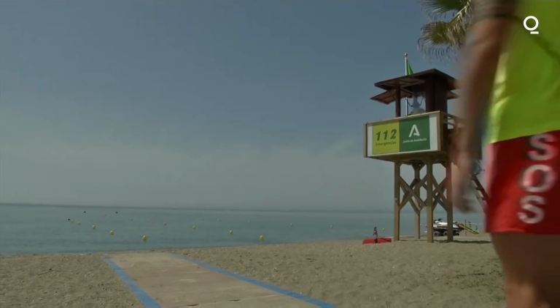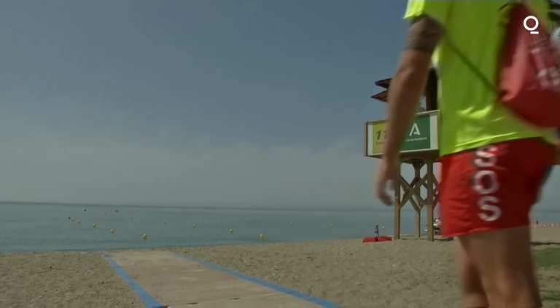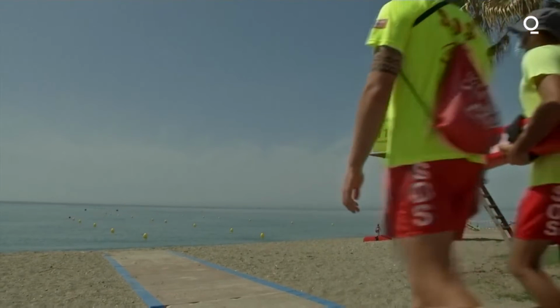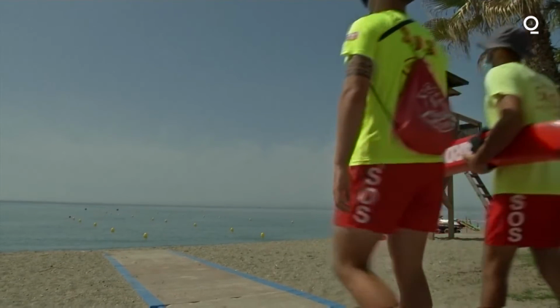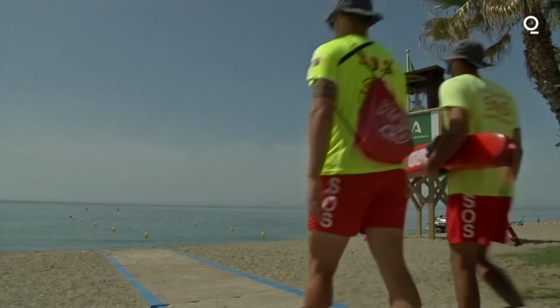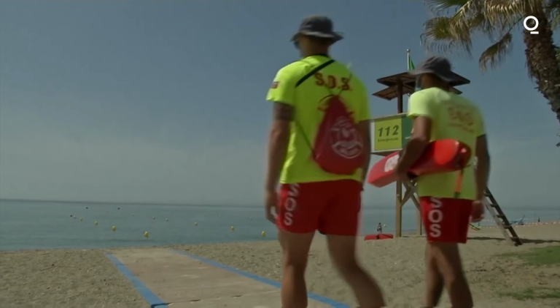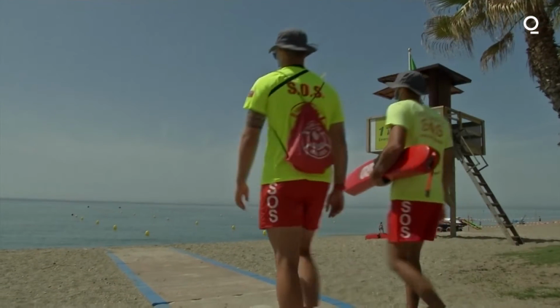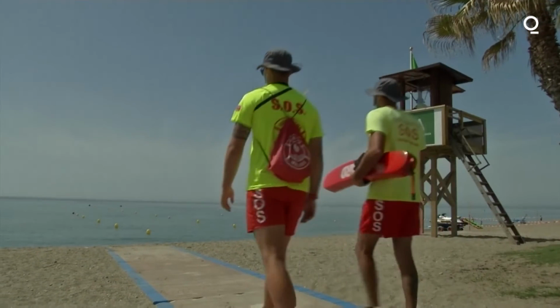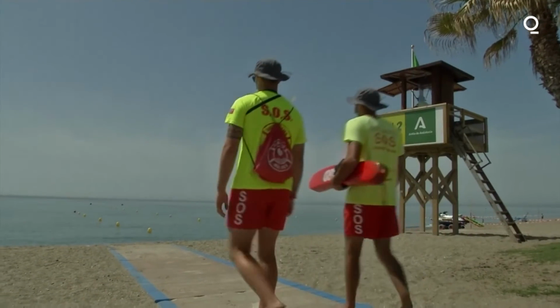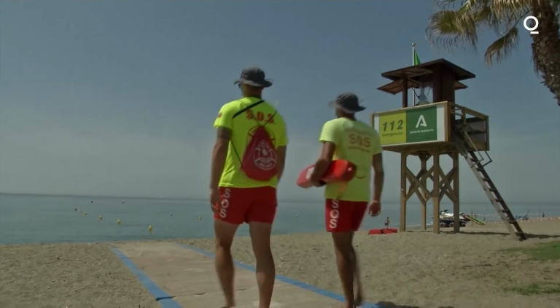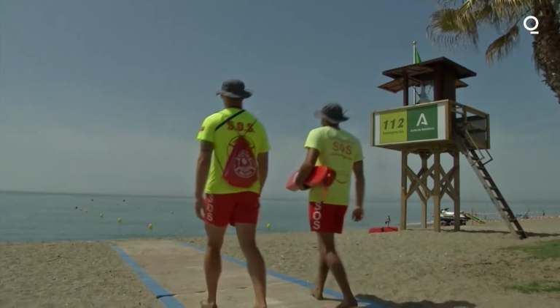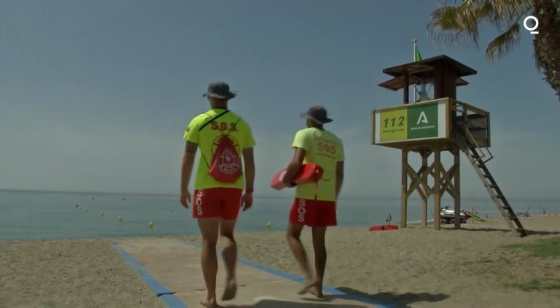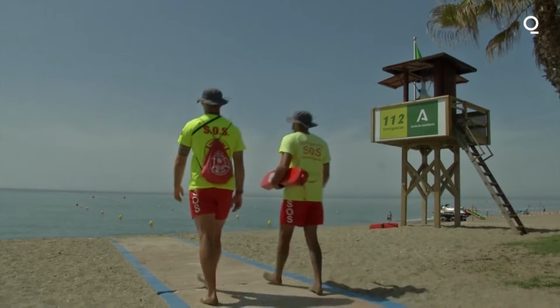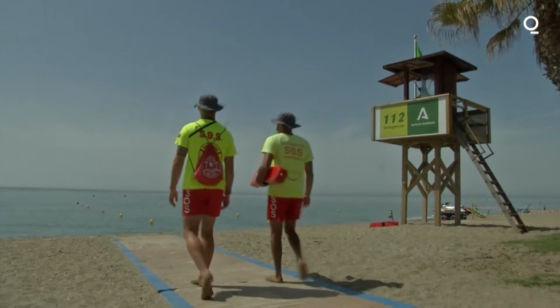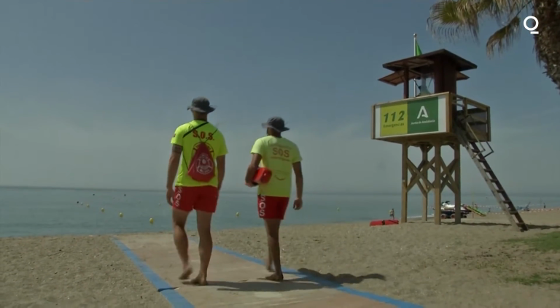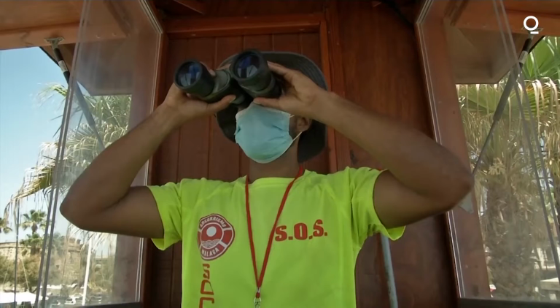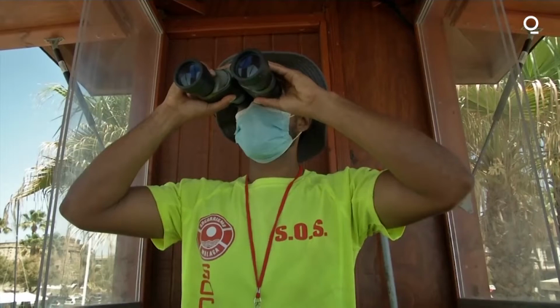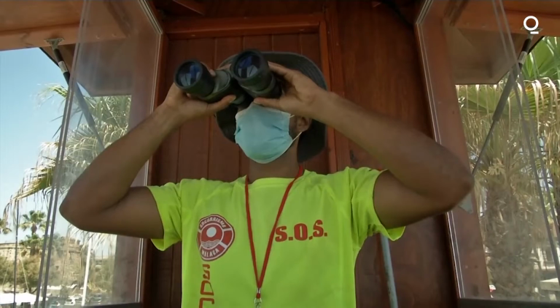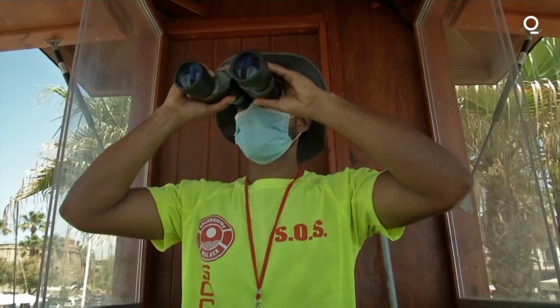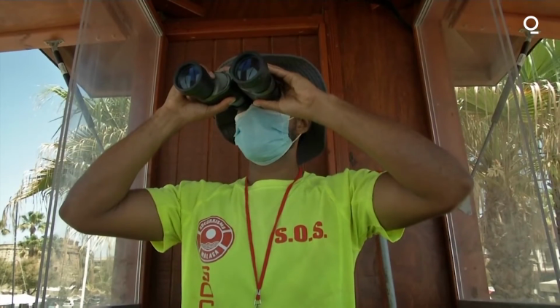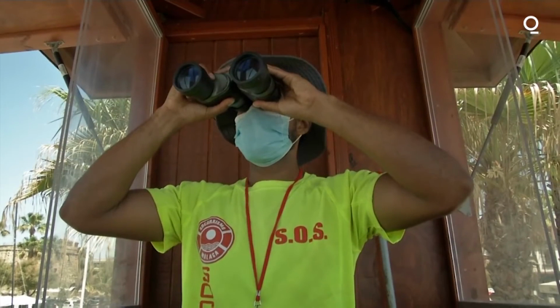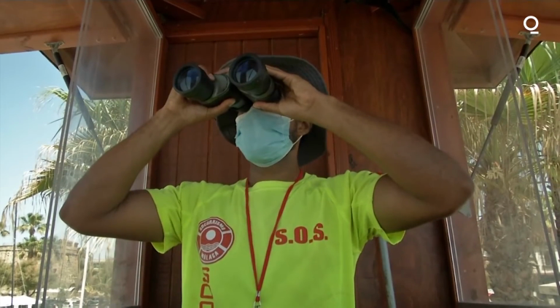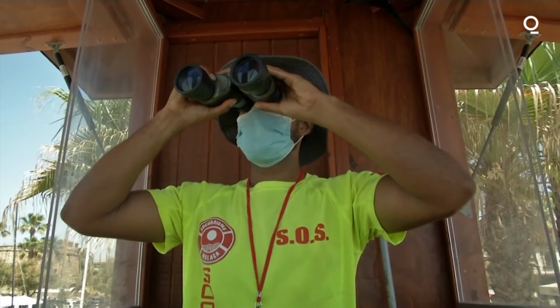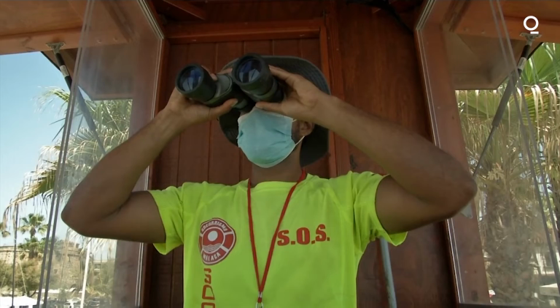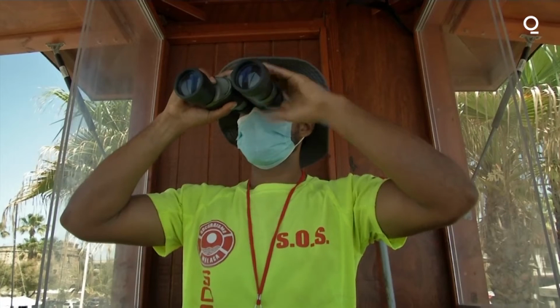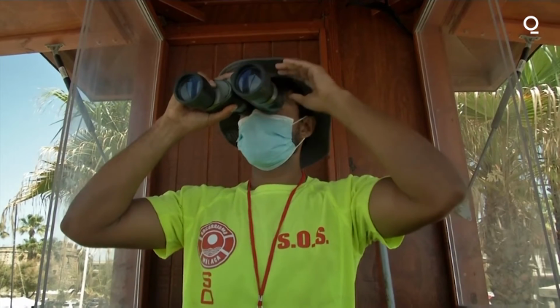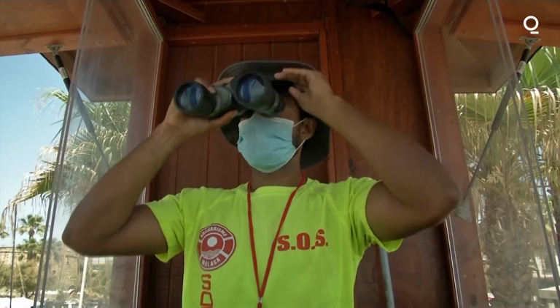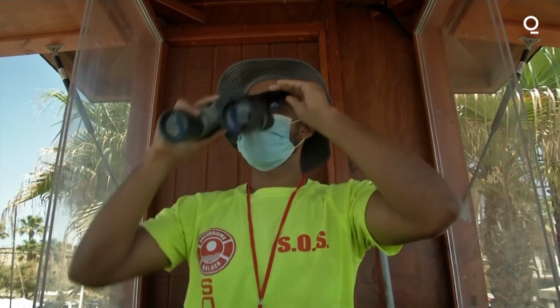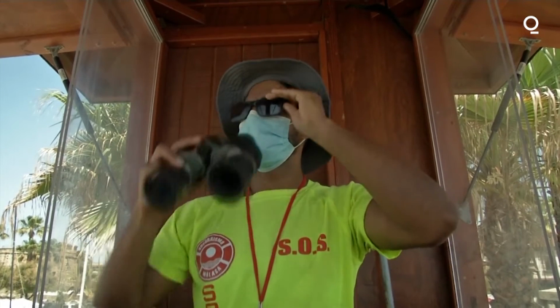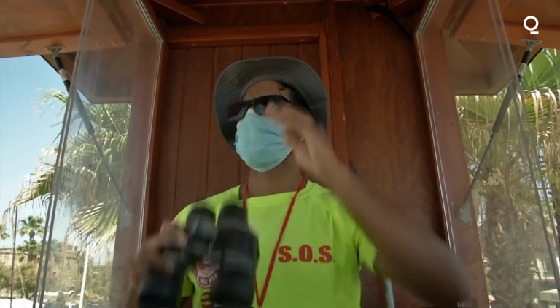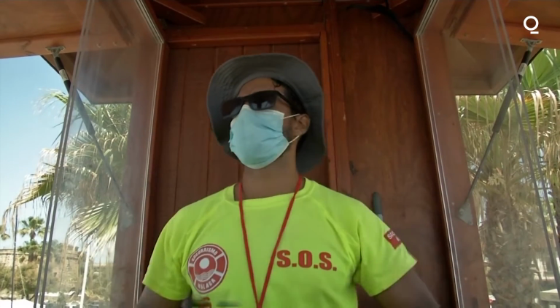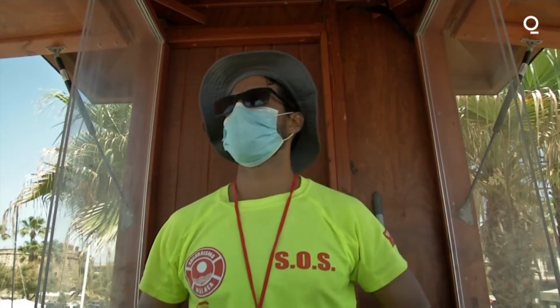The drone is especially useful during bad weather days at sea, when watching the waters can be difficult for lifeguards and emergency services.